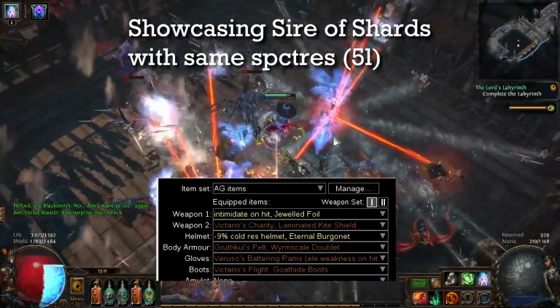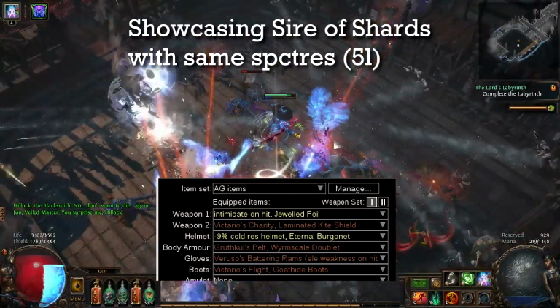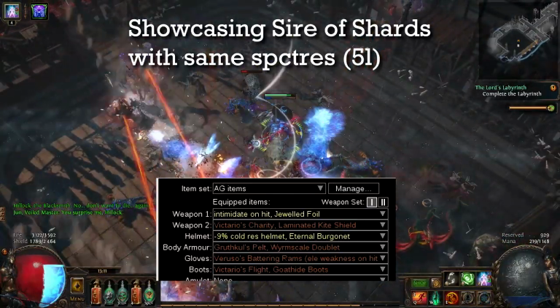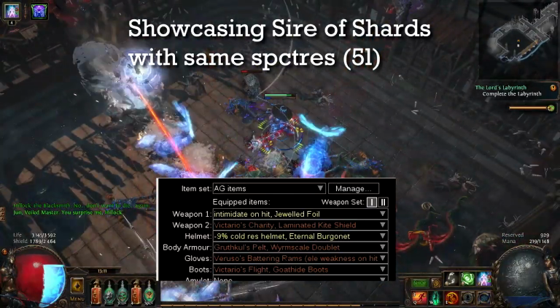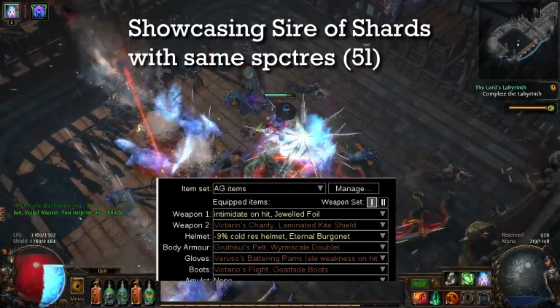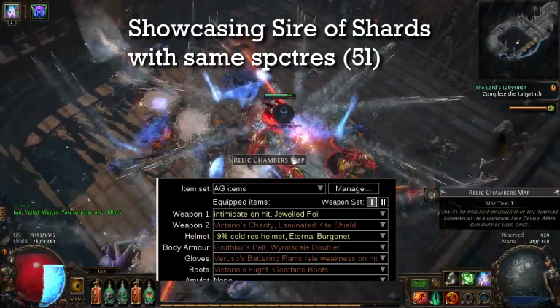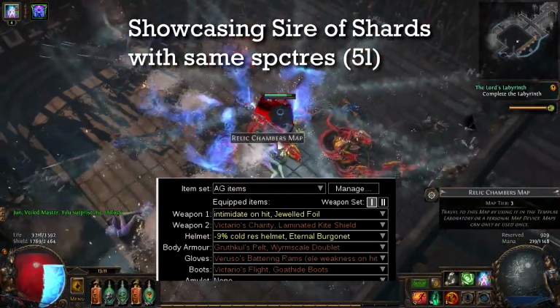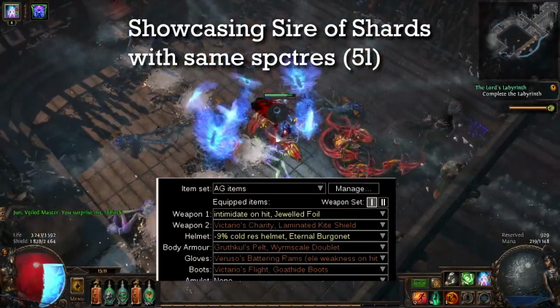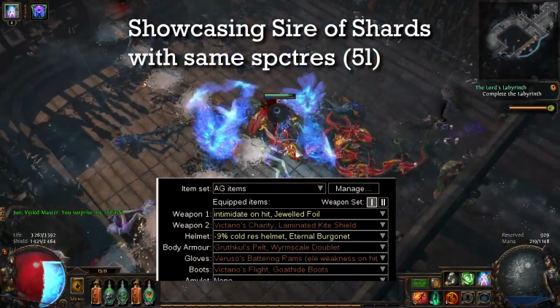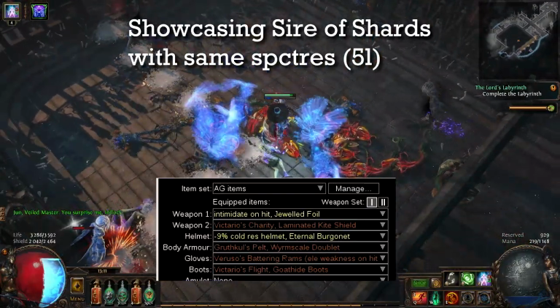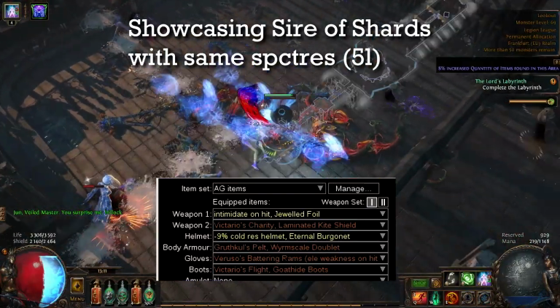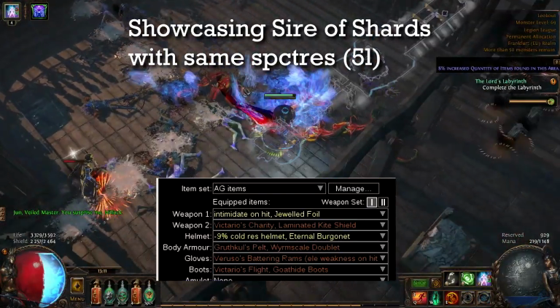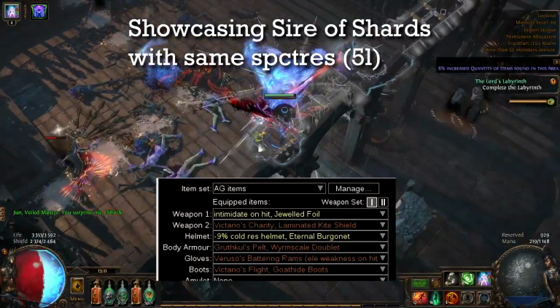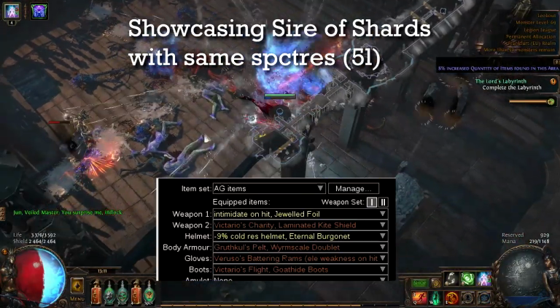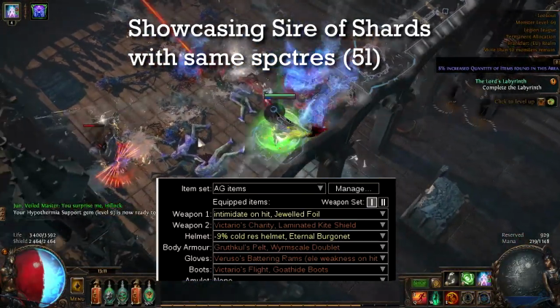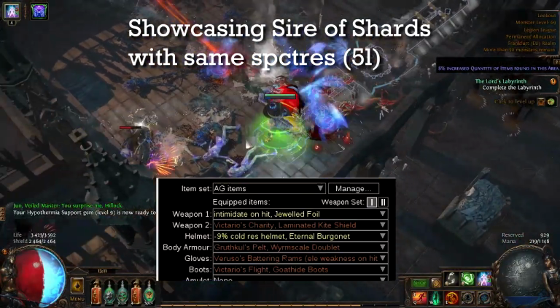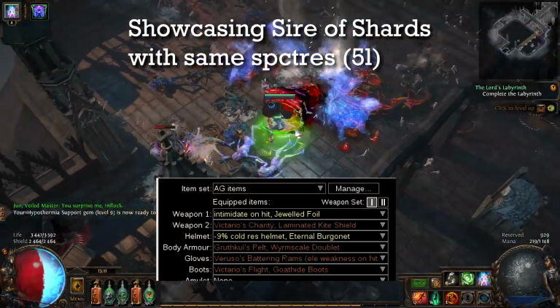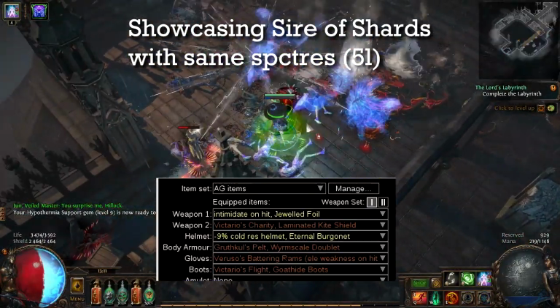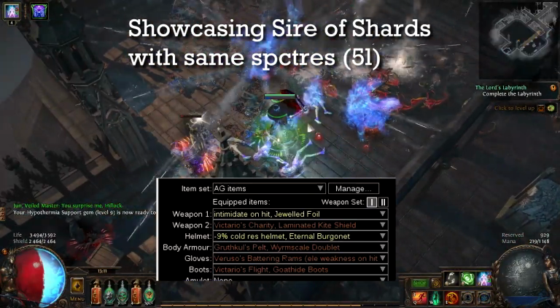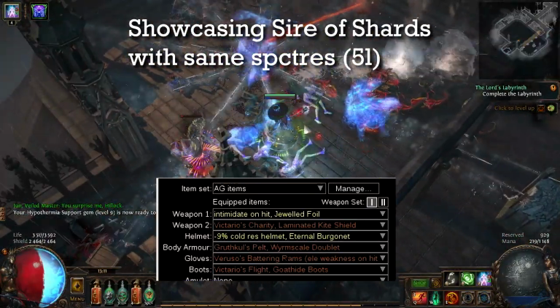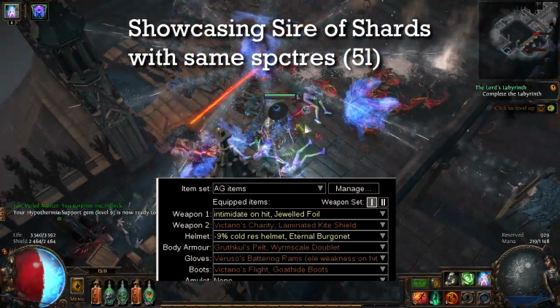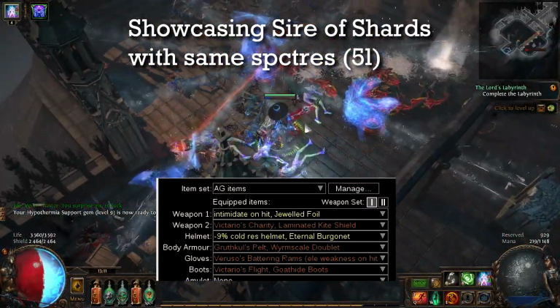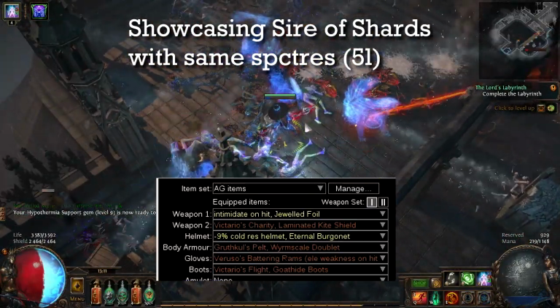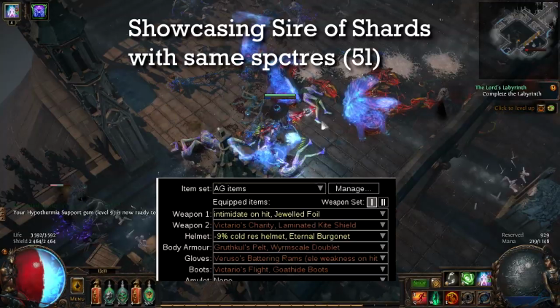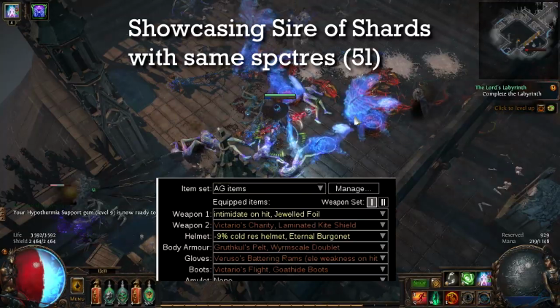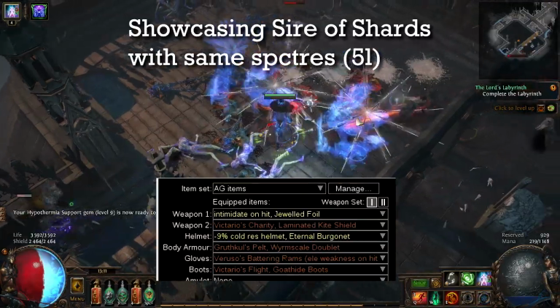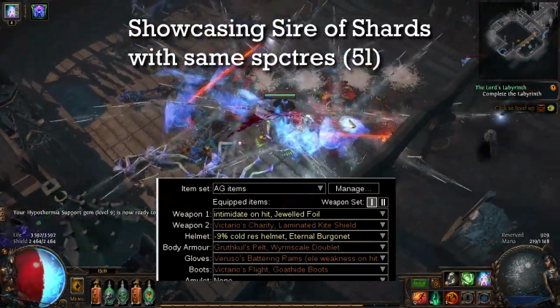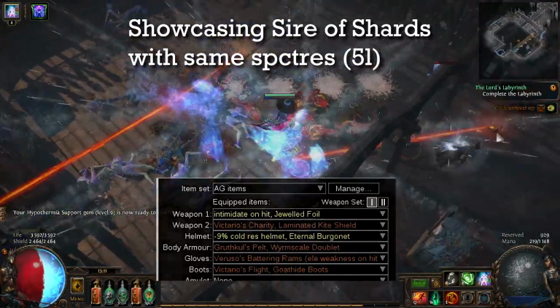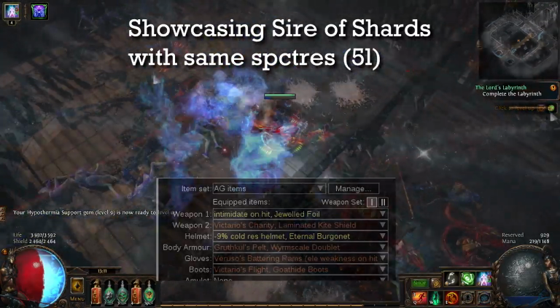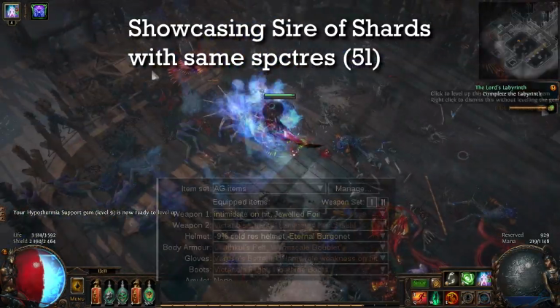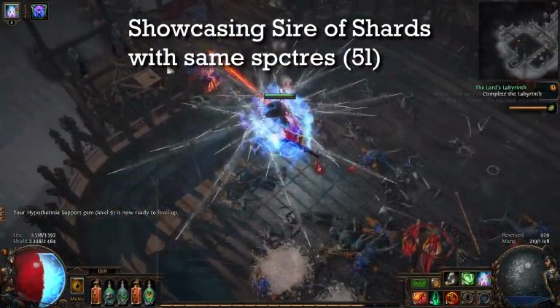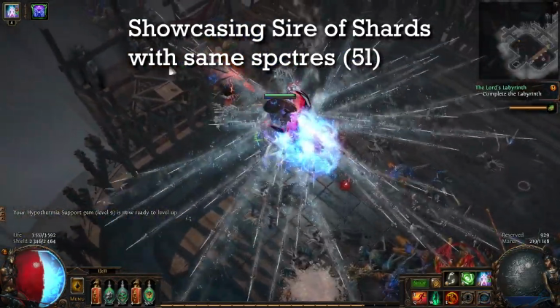I'll include a POB import code so you can check all the items. For the Animate Guardian's items: I gave it a Güthár's Charity shield to generate frenzy charges, an Intimidate on hit foil, a minus nine cold res helmet, Gruthkul's Pelt belt for more life and regen, Victario's Flight boots to give movement speed to me and my other minions, and Elemental Weakness on hit gloves — I used Russos's Battering Rams for the attack speed.